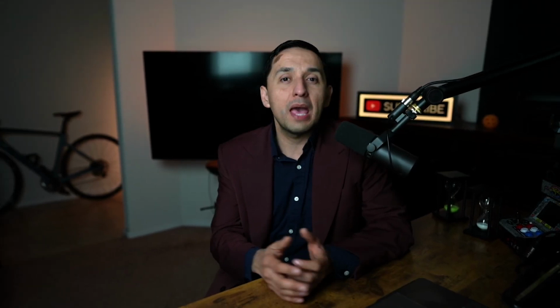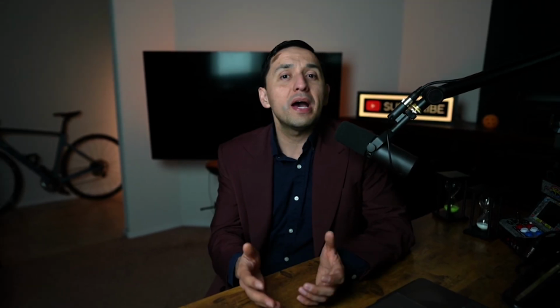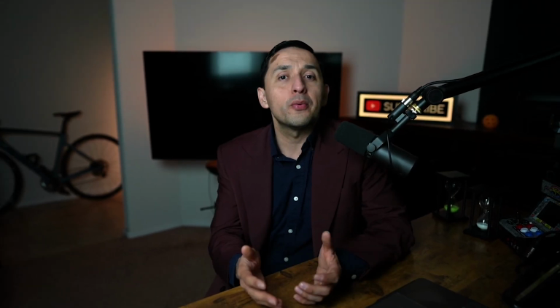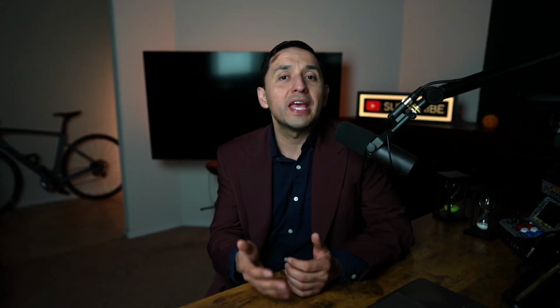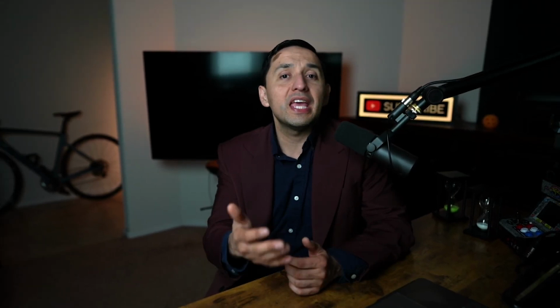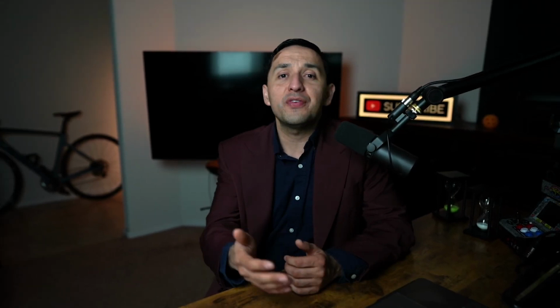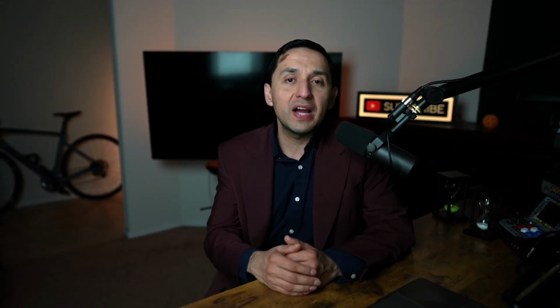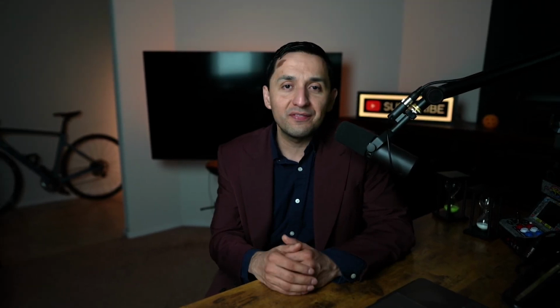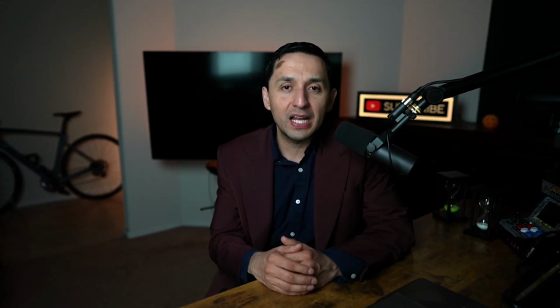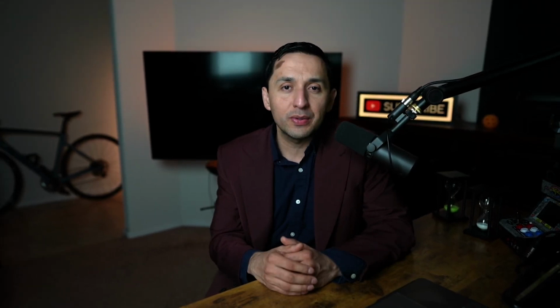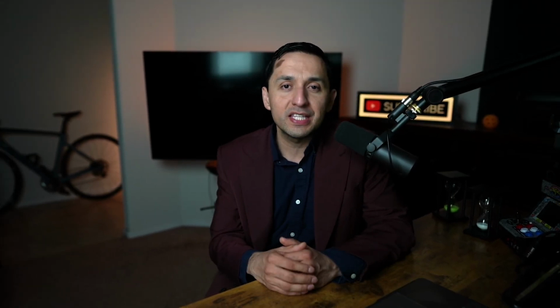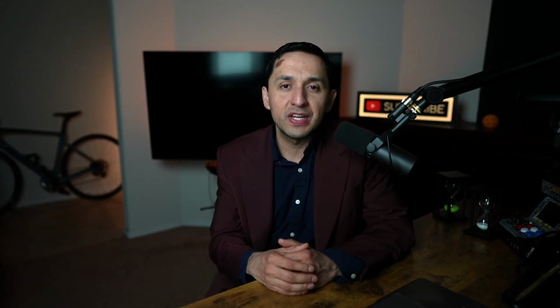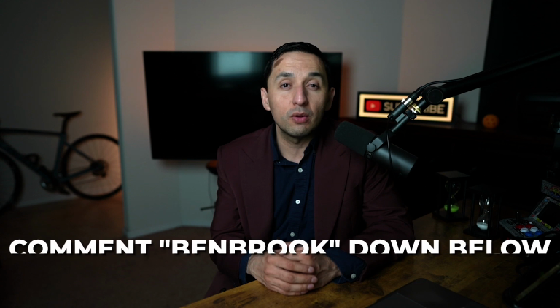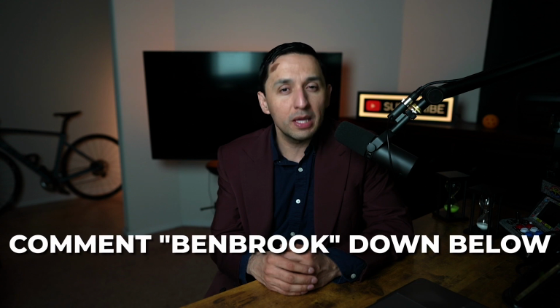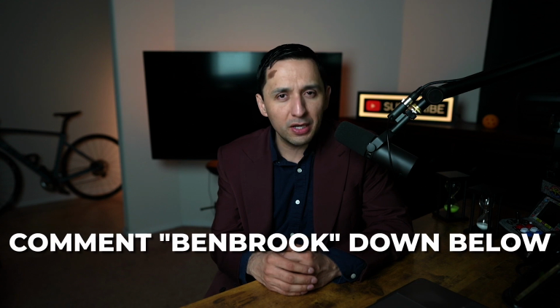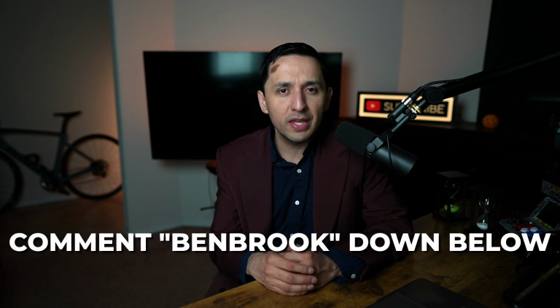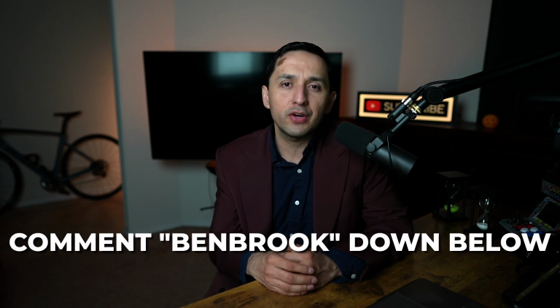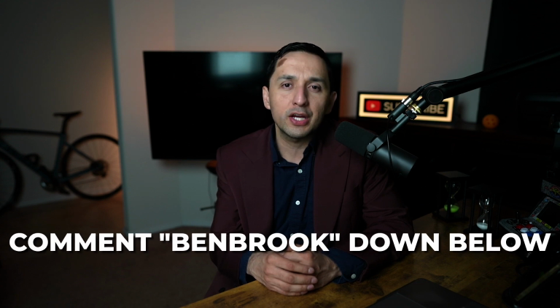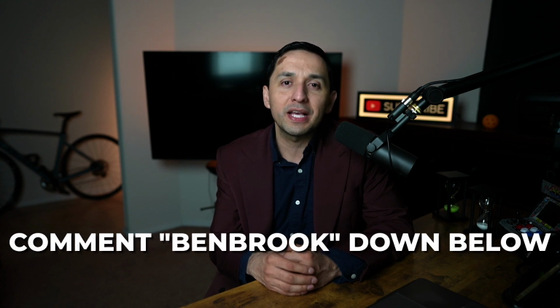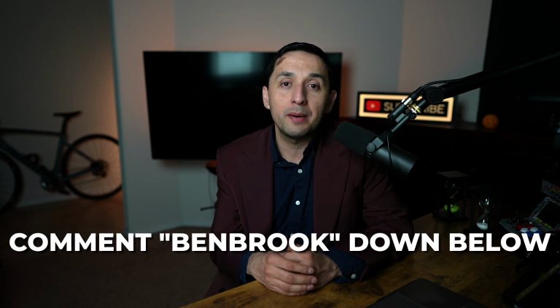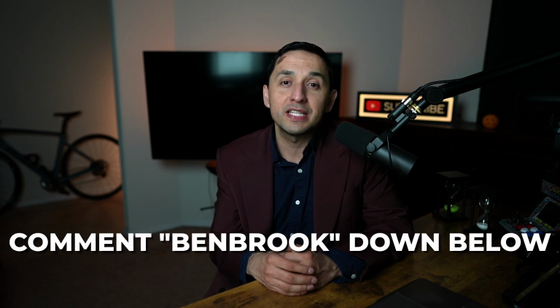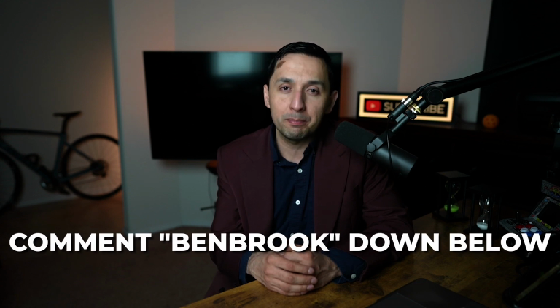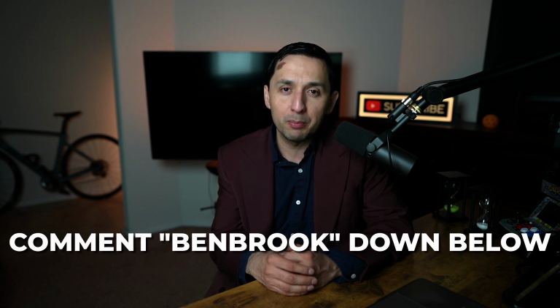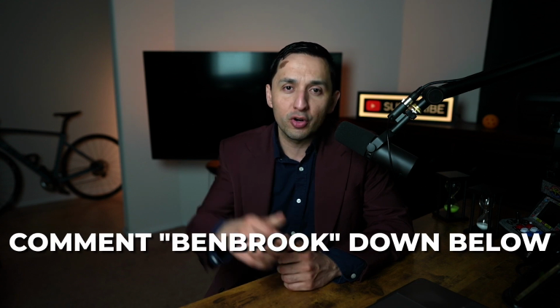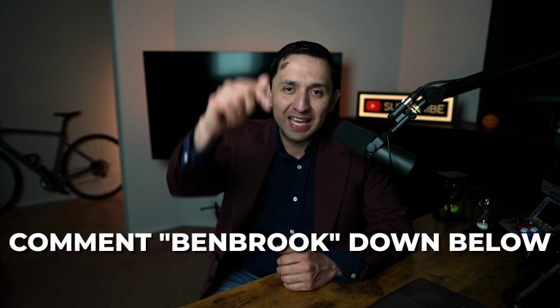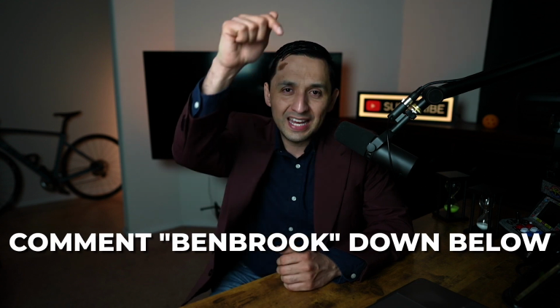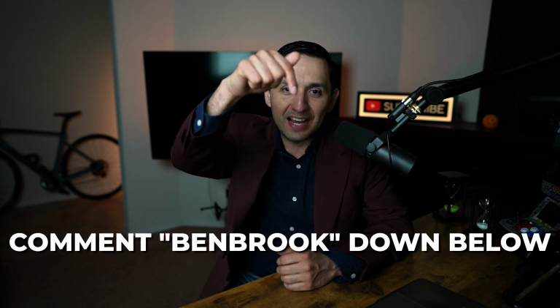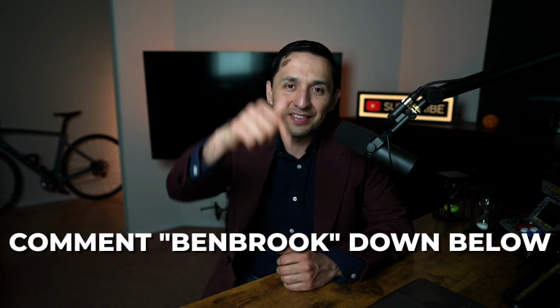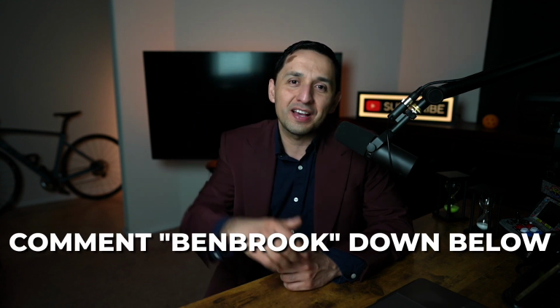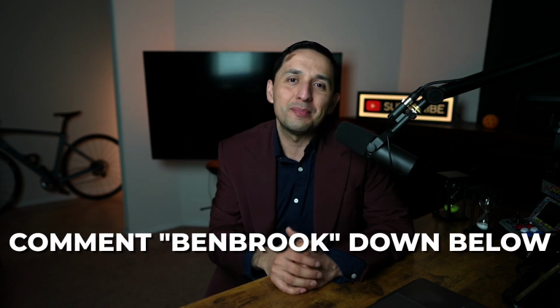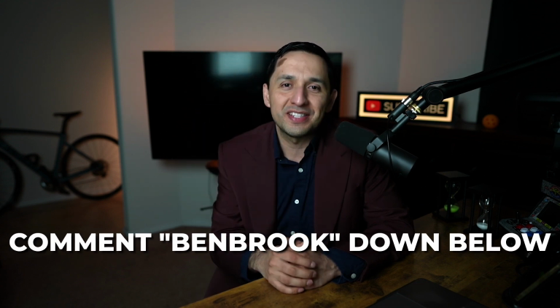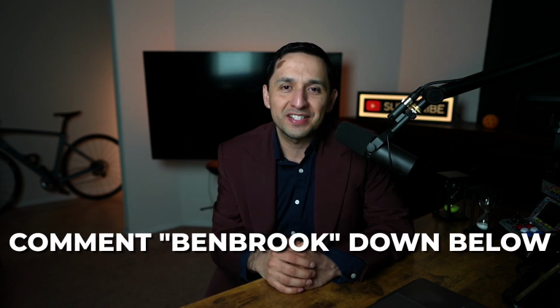By the way, if you're finding value in this video, let me know that you're here by commenting 'Benbrook' down in the comment section.